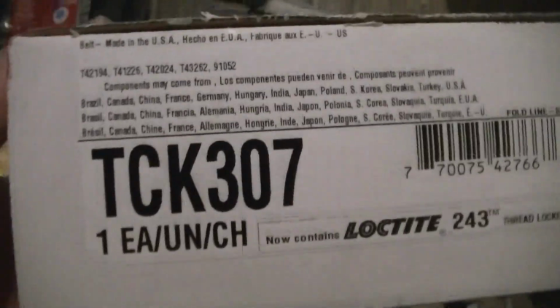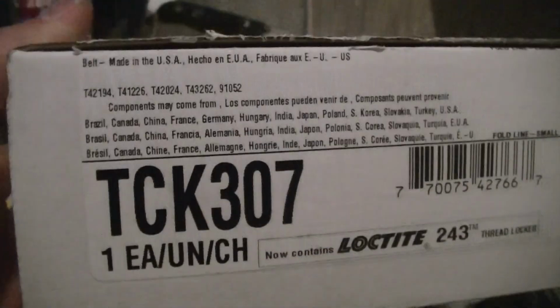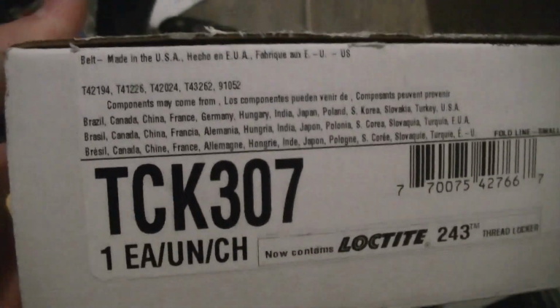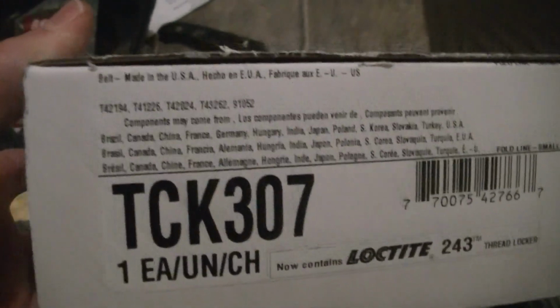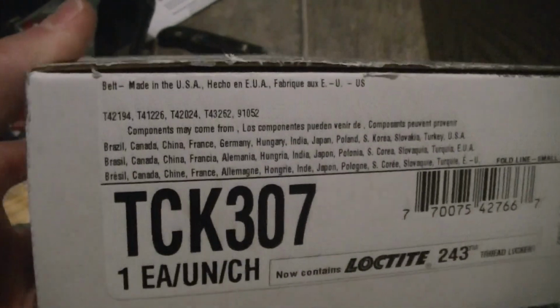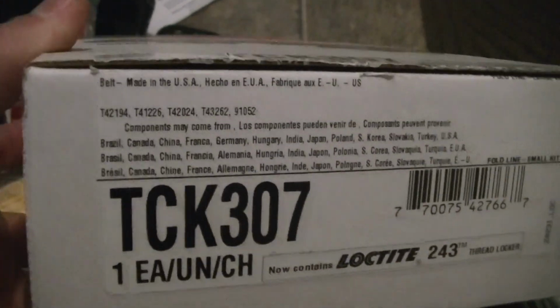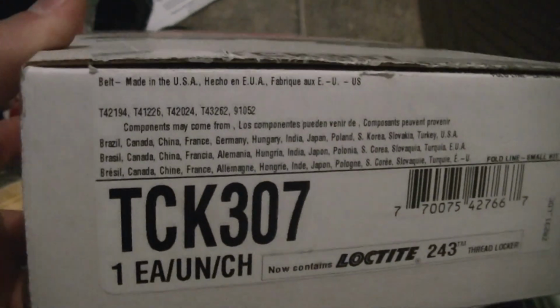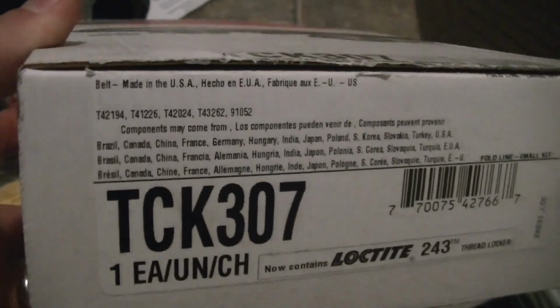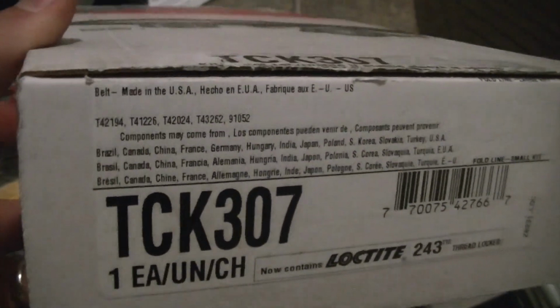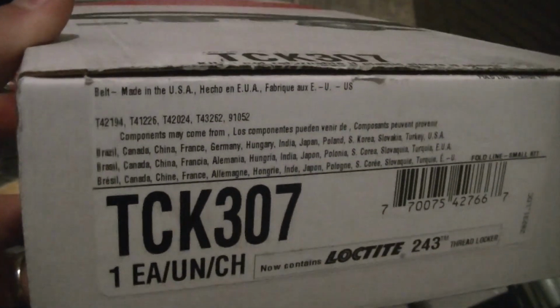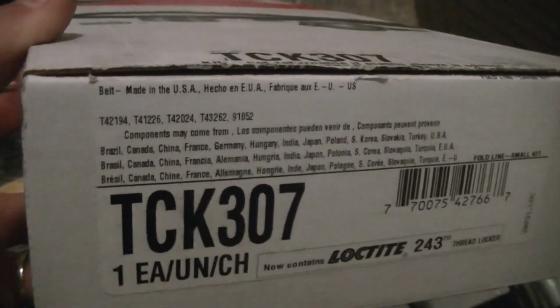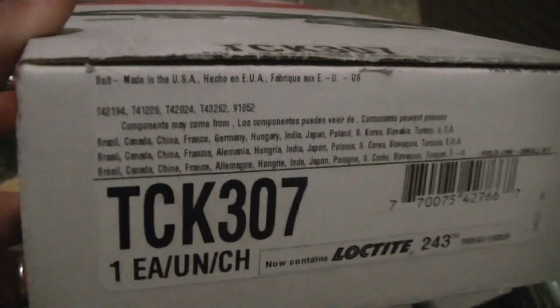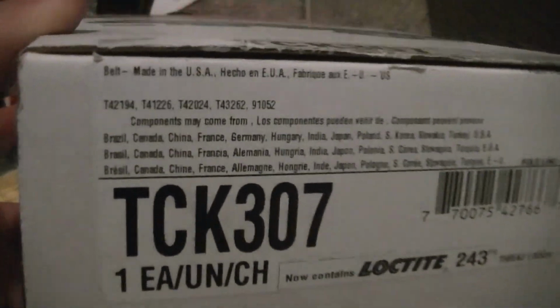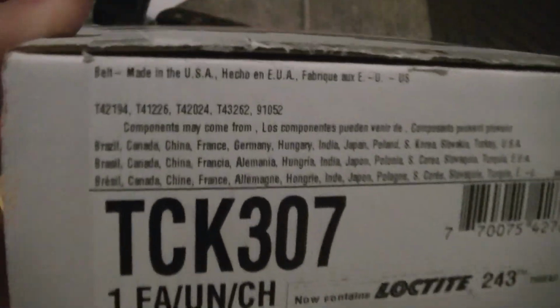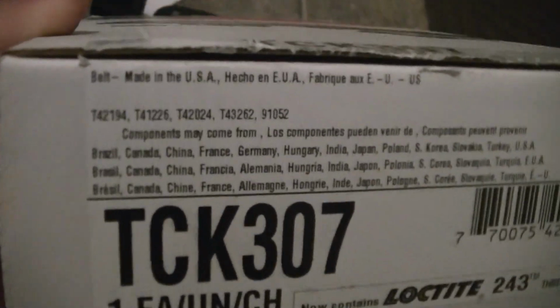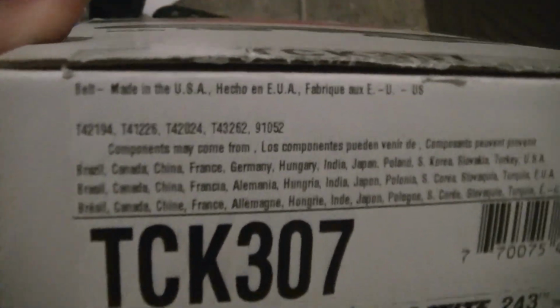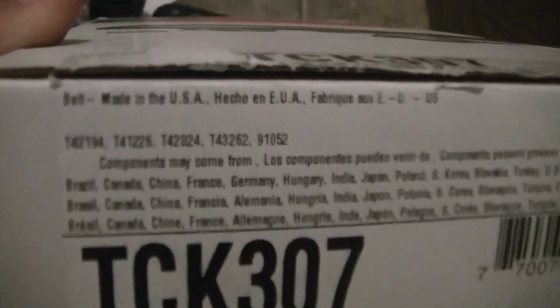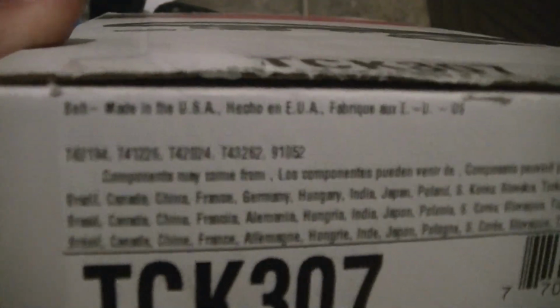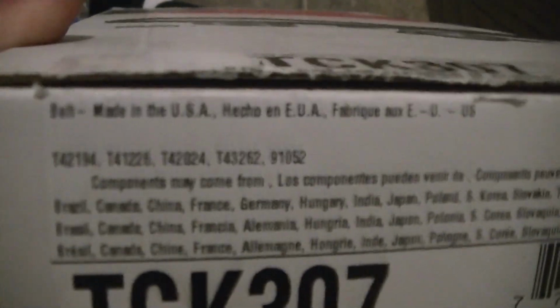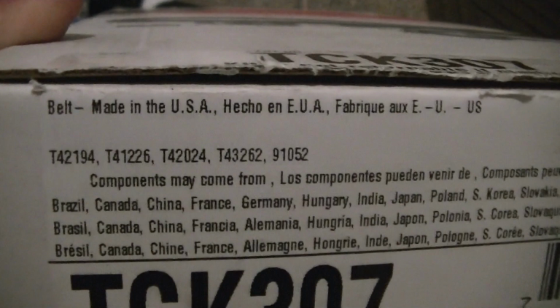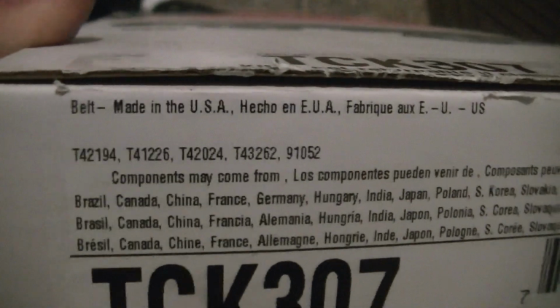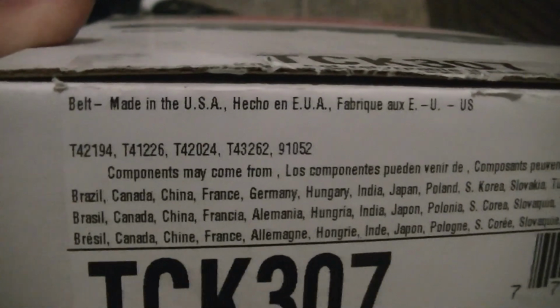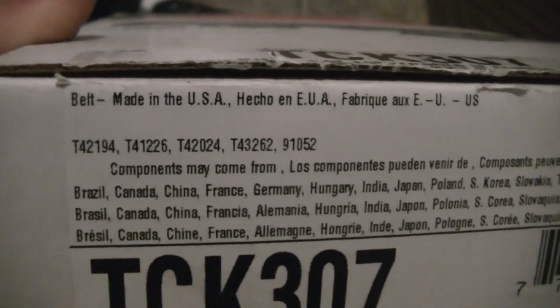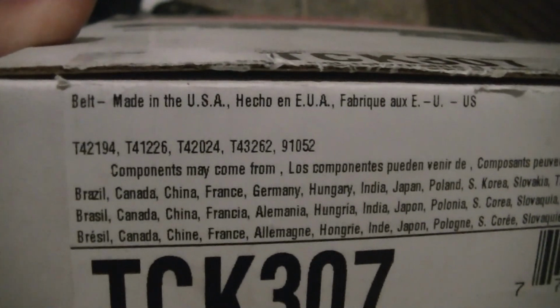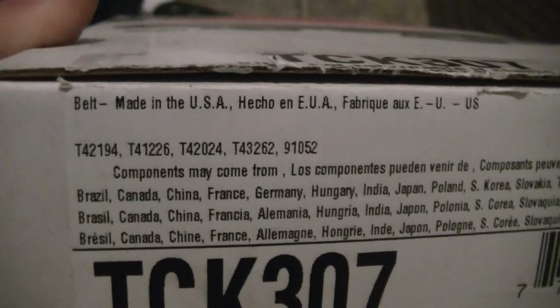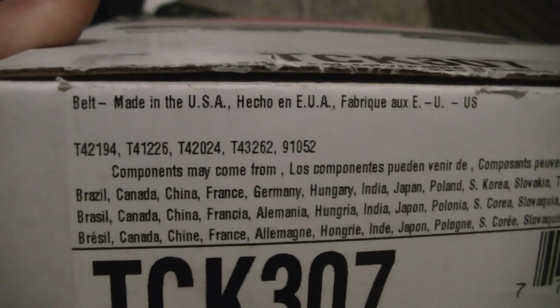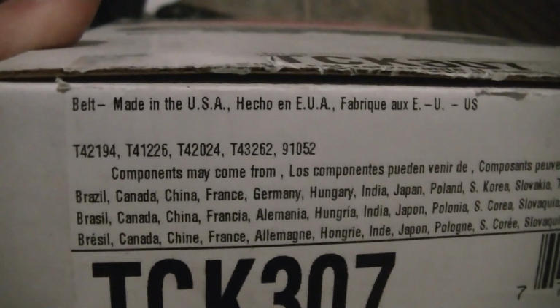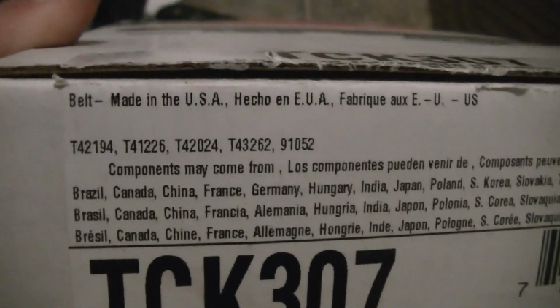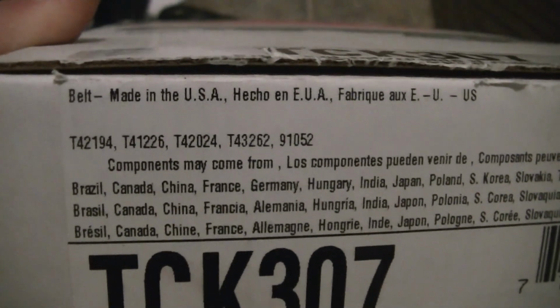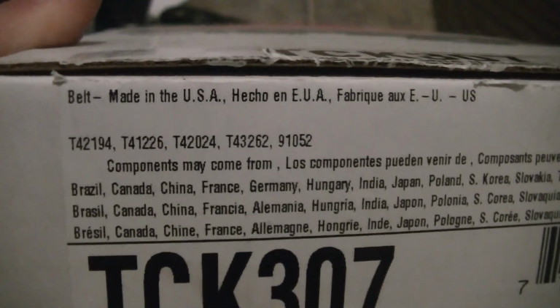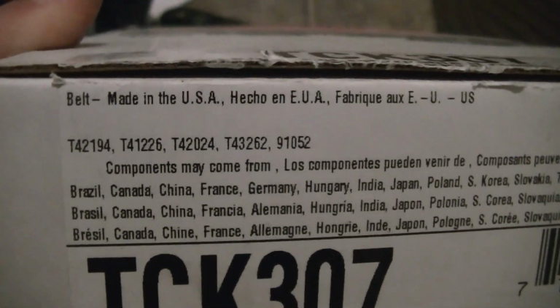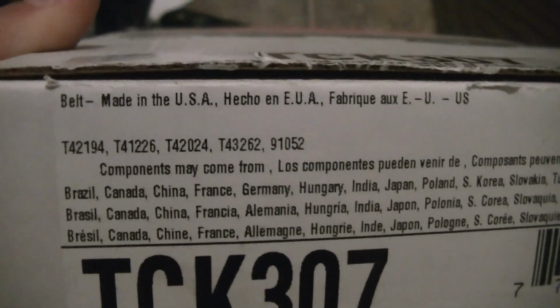I just opened up this box. Here's what it says: belt made in the USA.